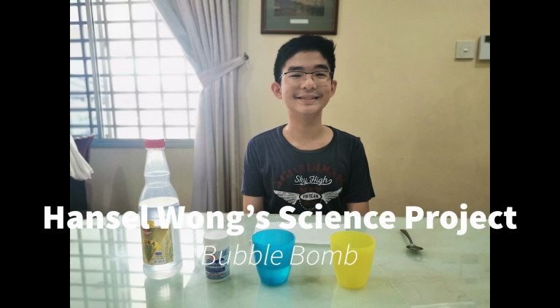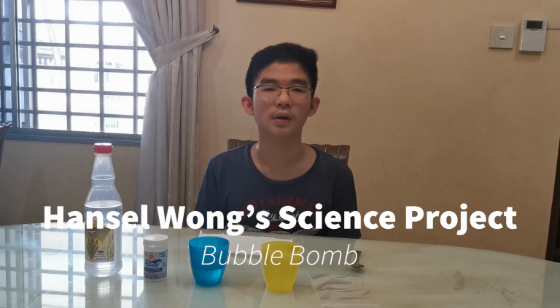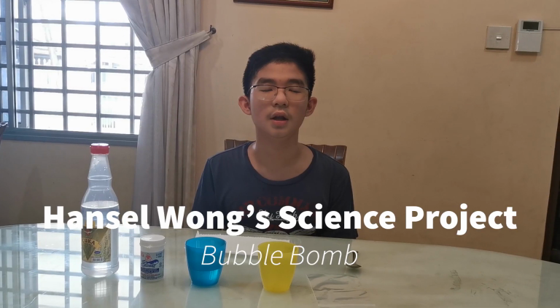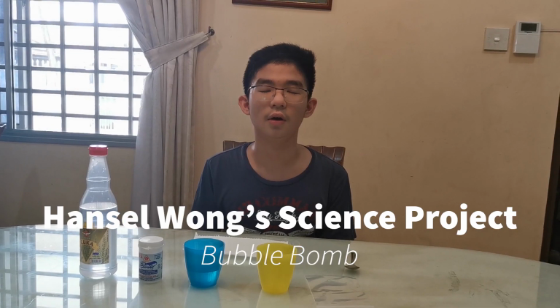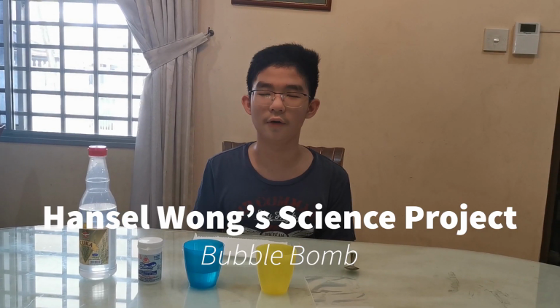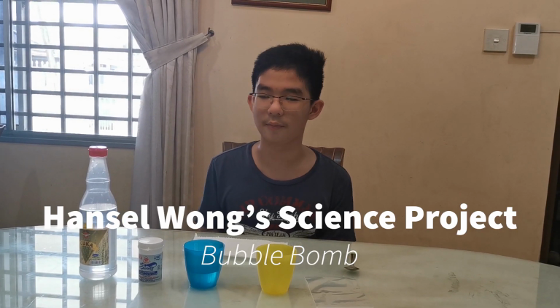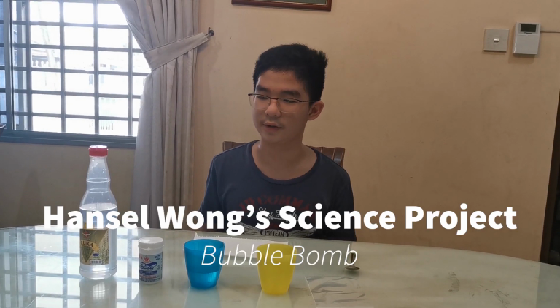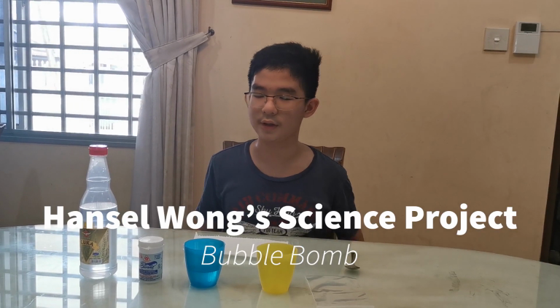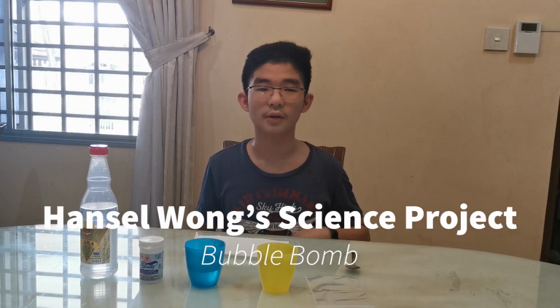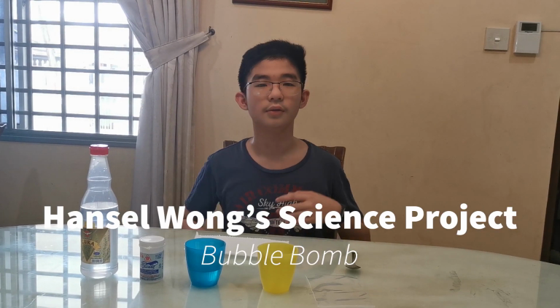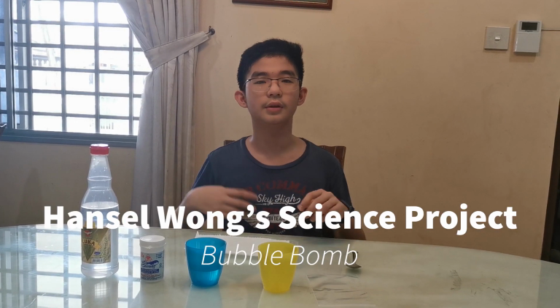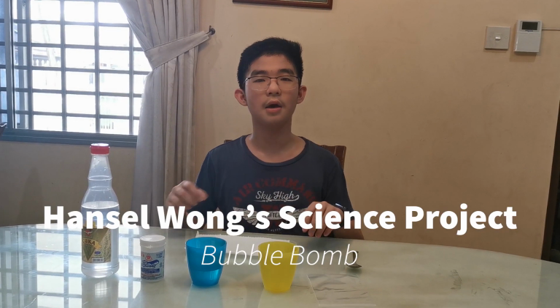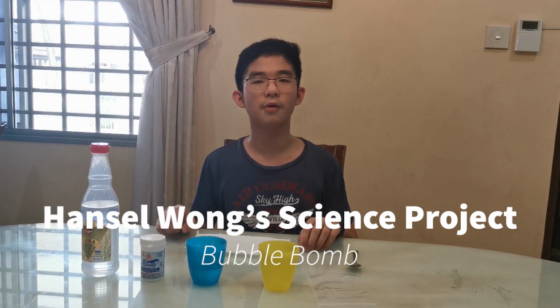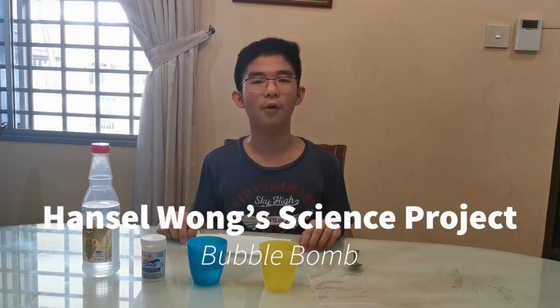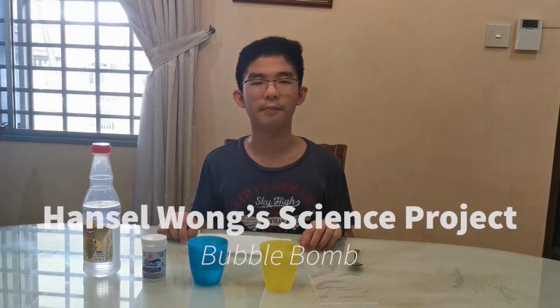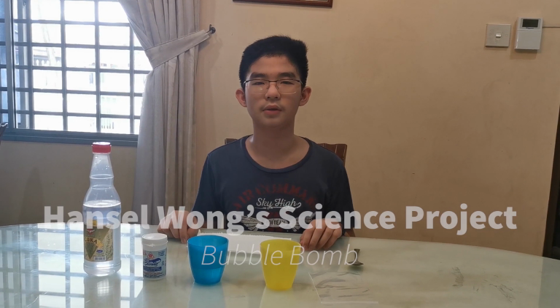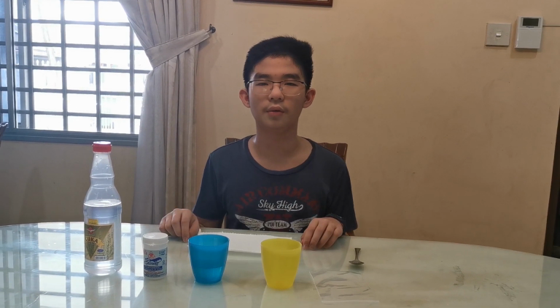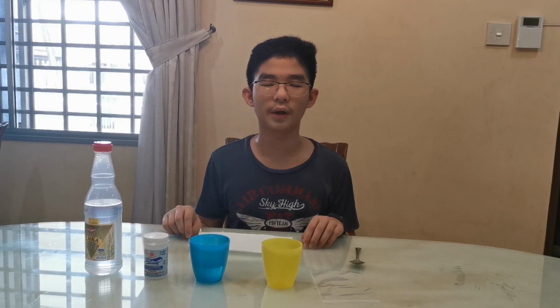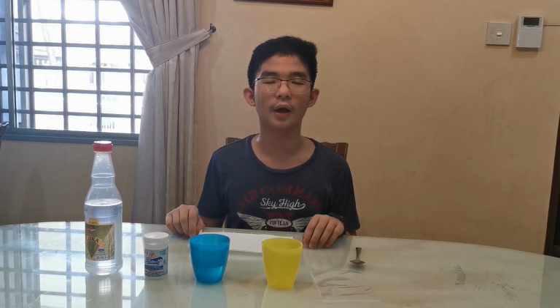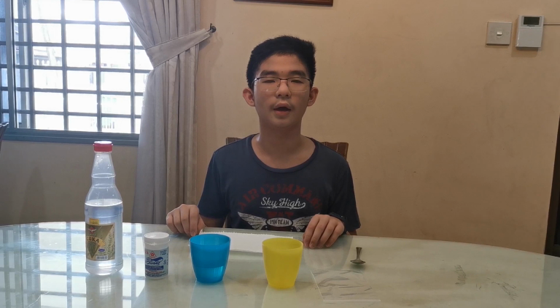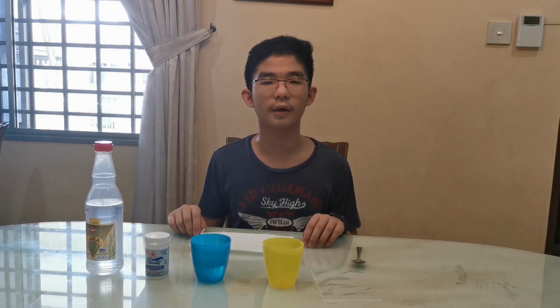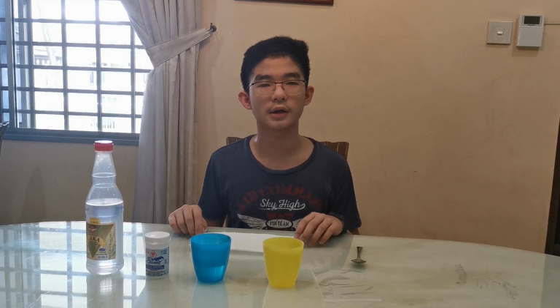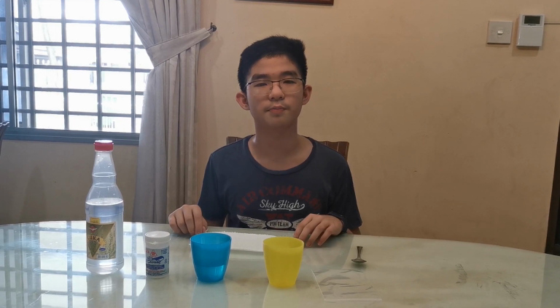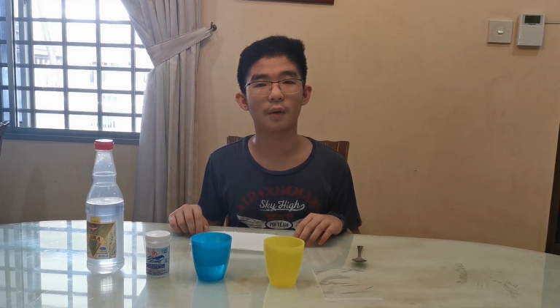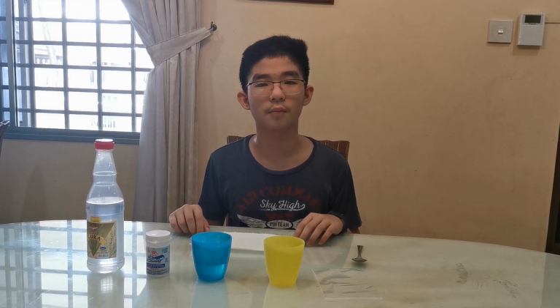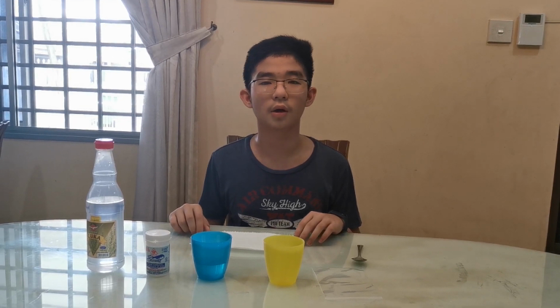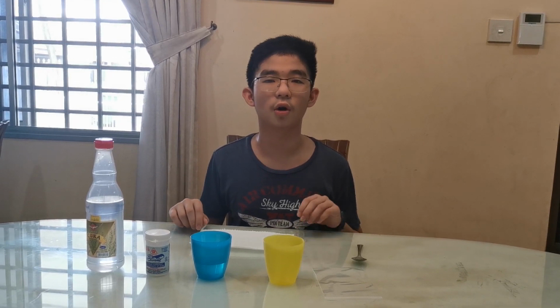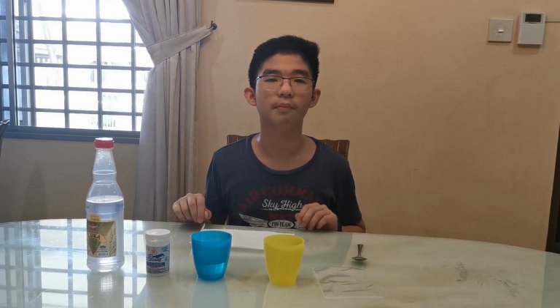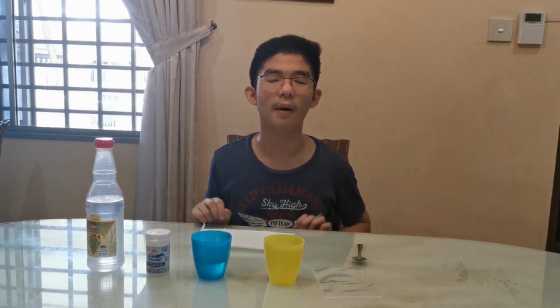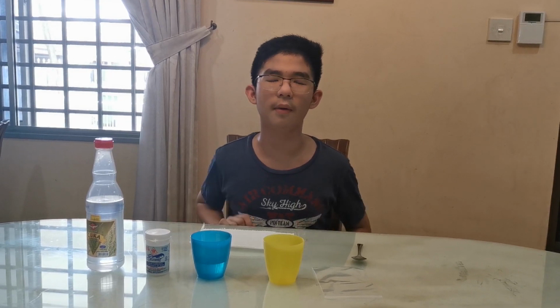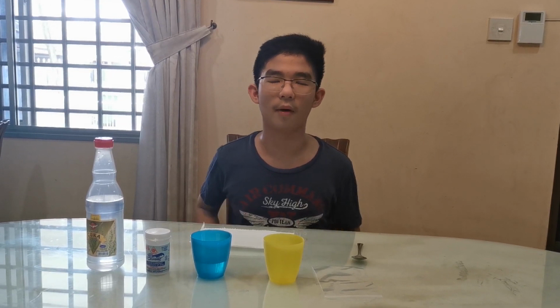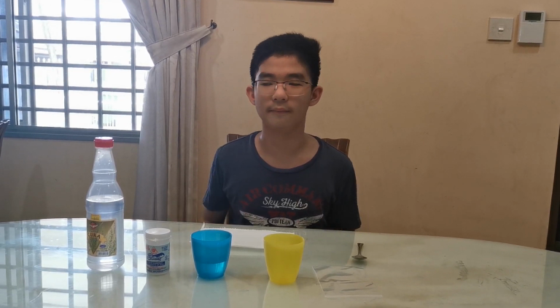Hello everybody! Today we will be doing an experiment called Double Bomb.